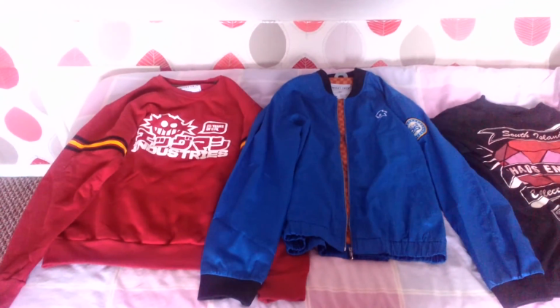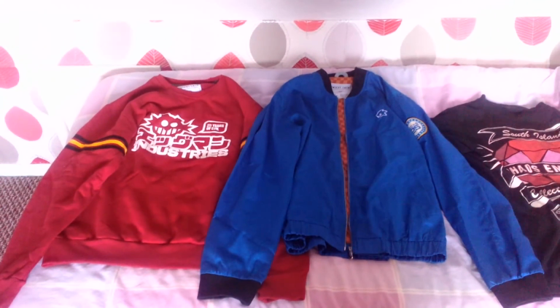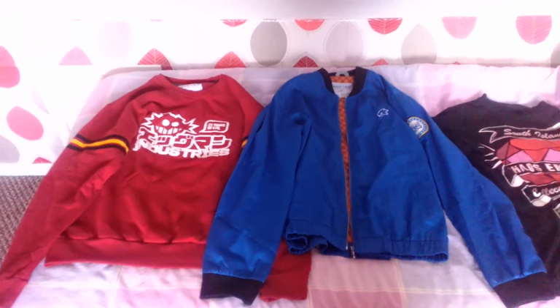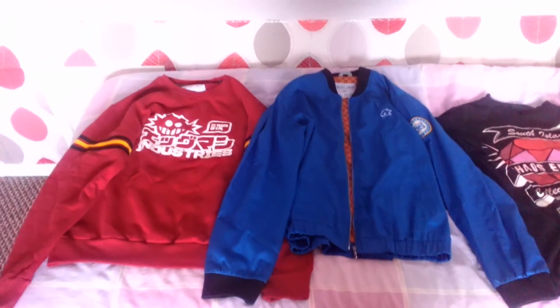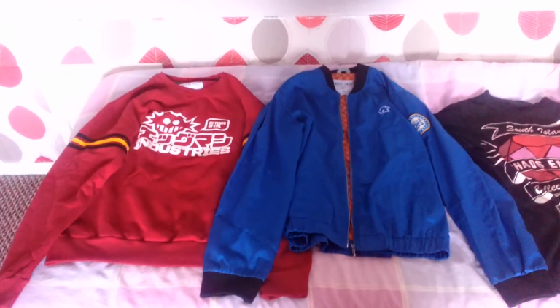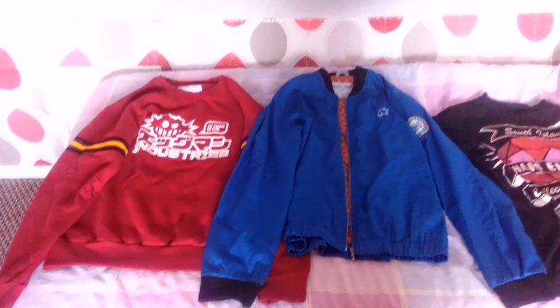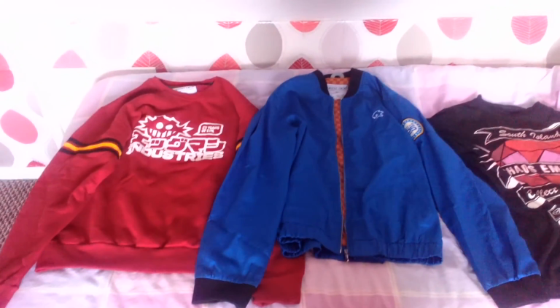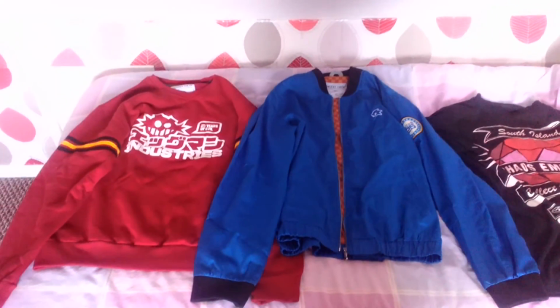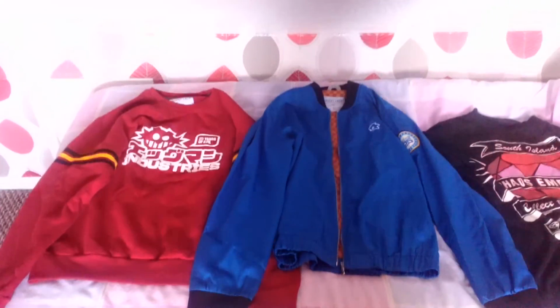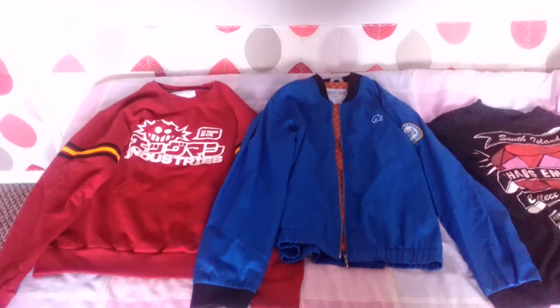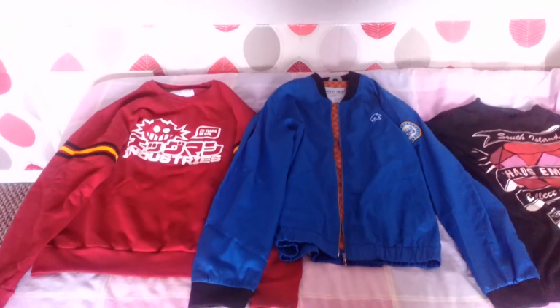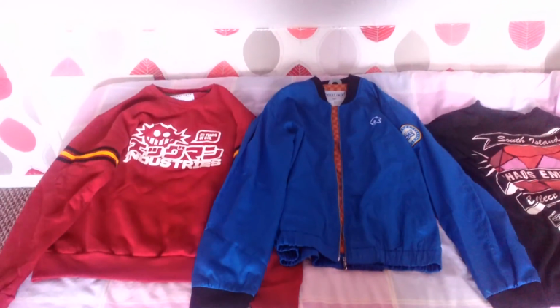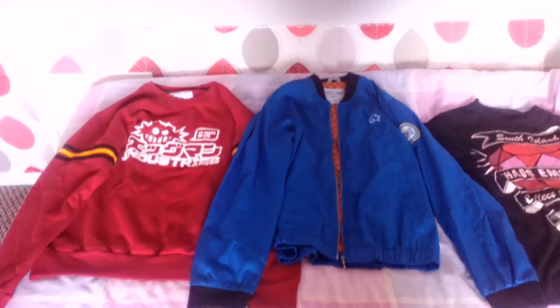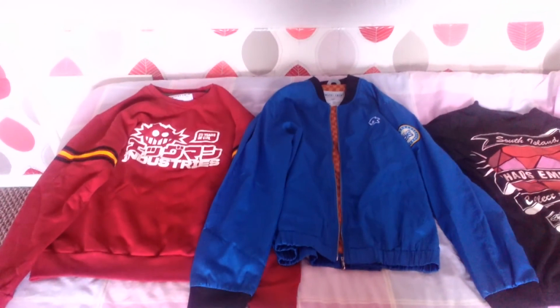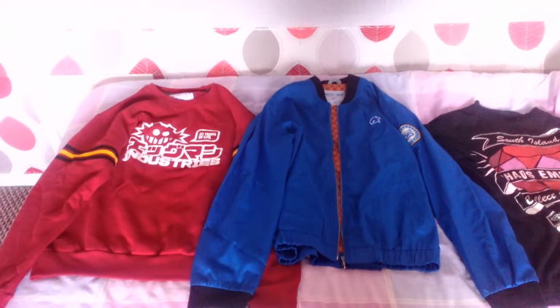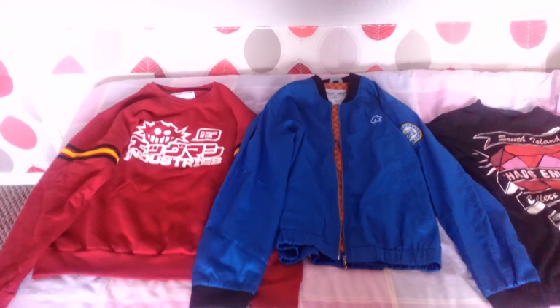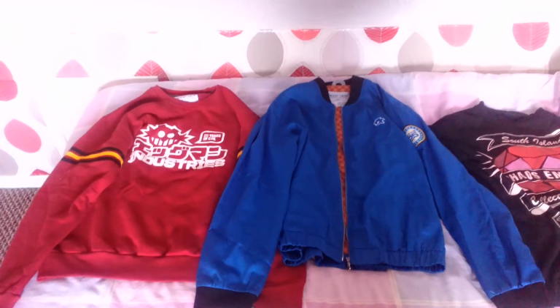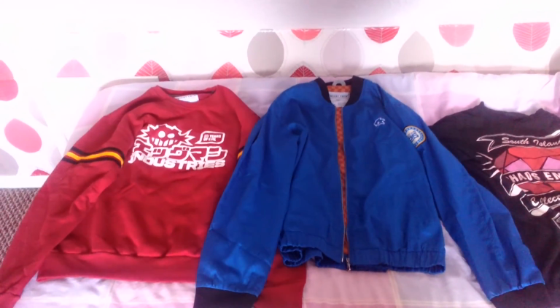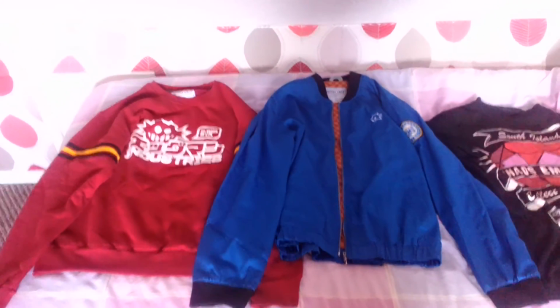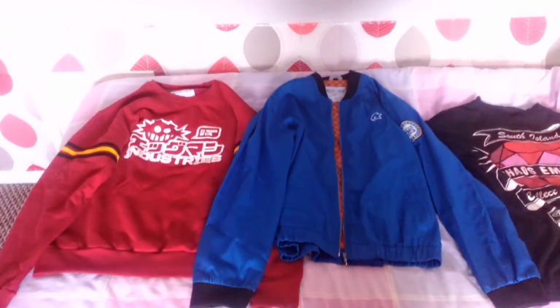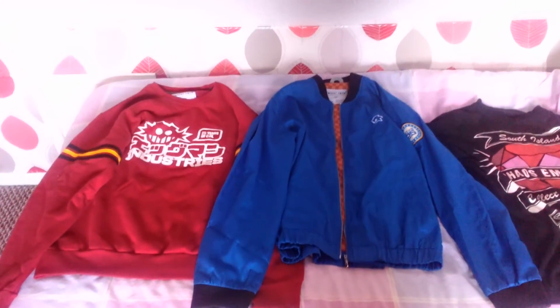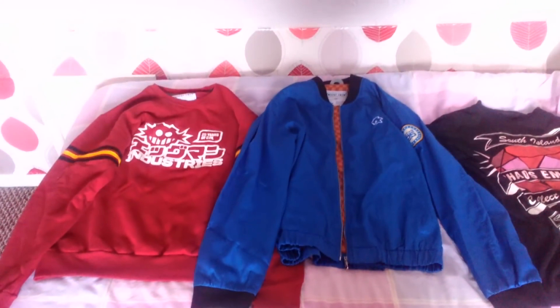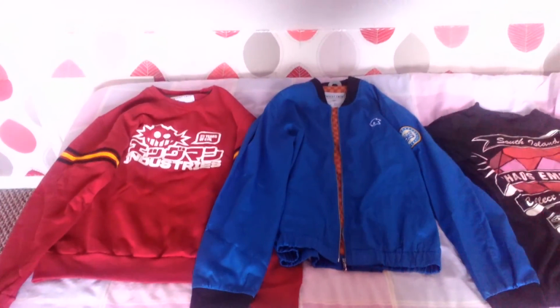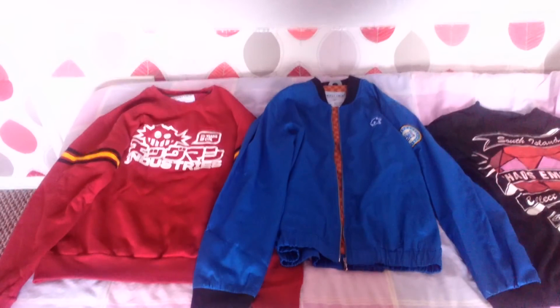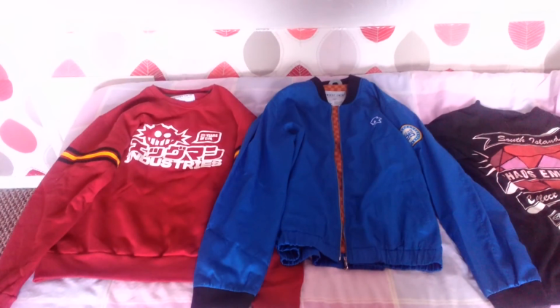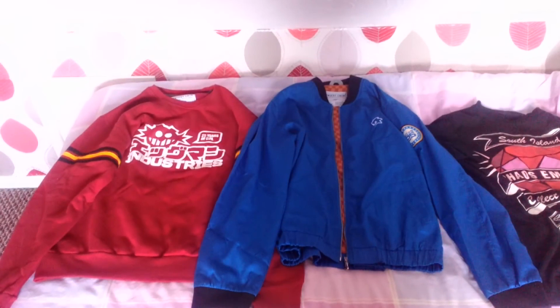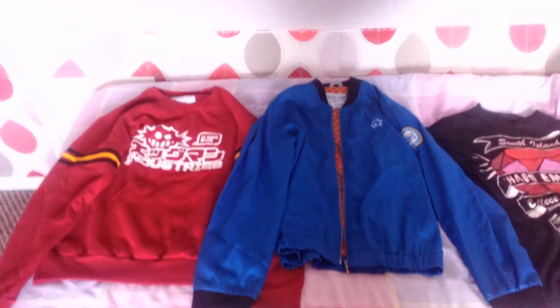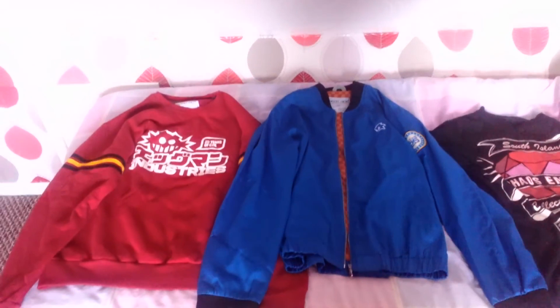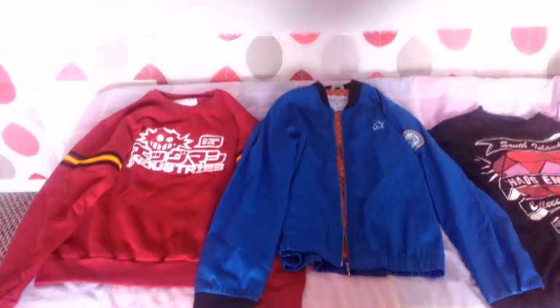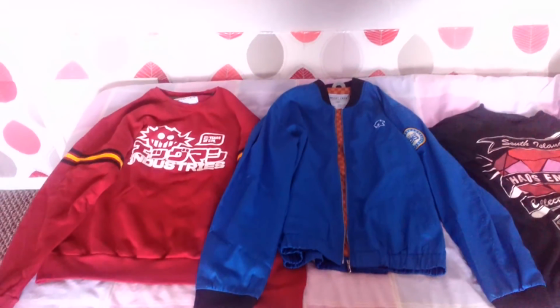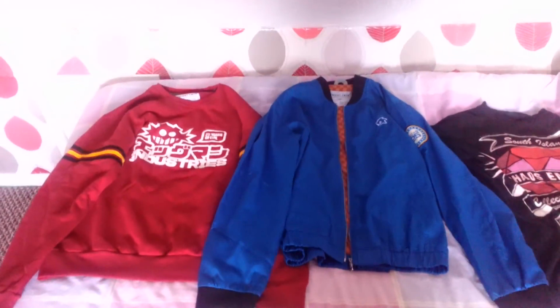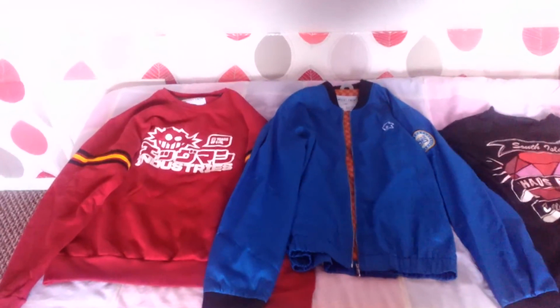Hello and welcome. Today we're going to be looking at Insert Coin Clothing's Sonic 25th Anniversary Clothing Range.